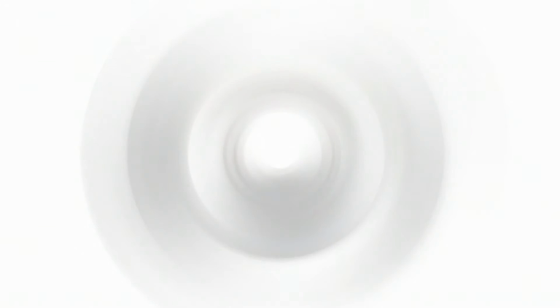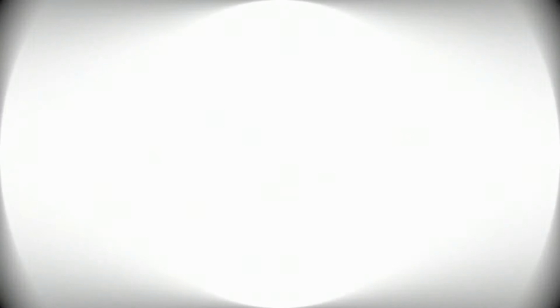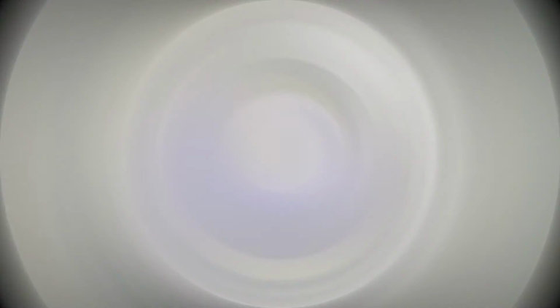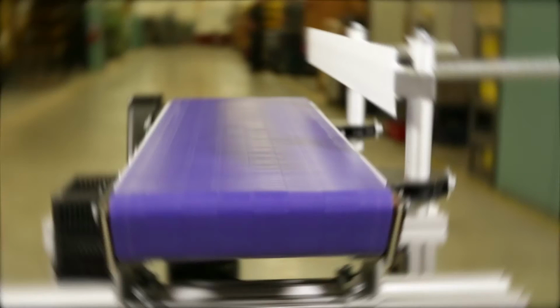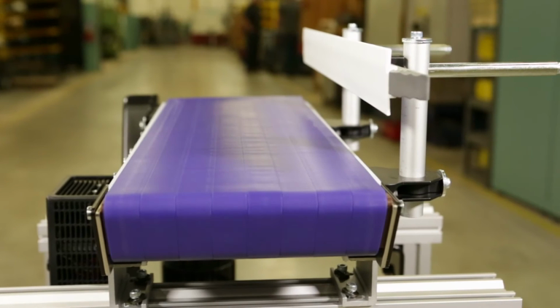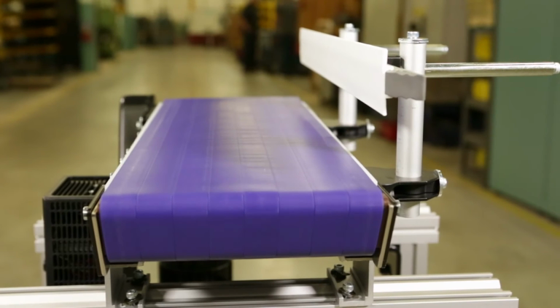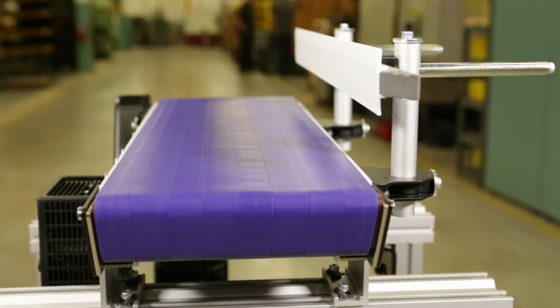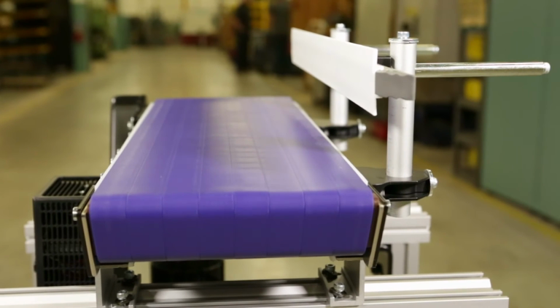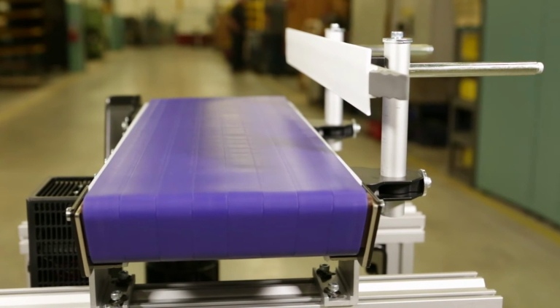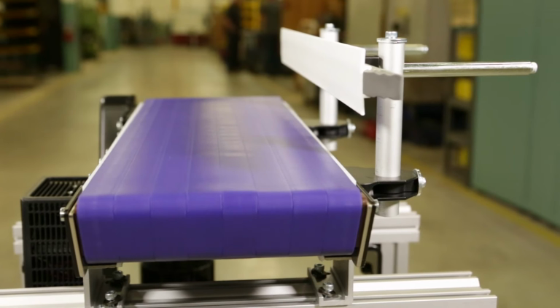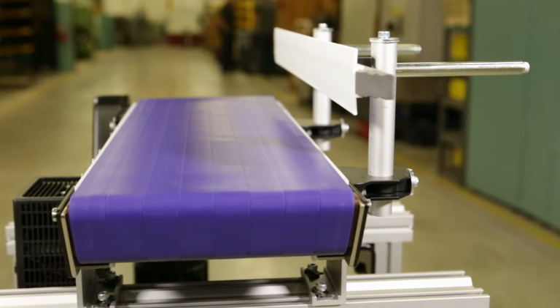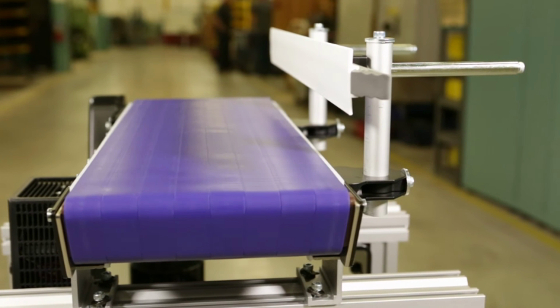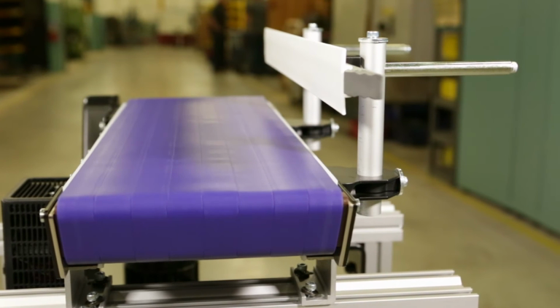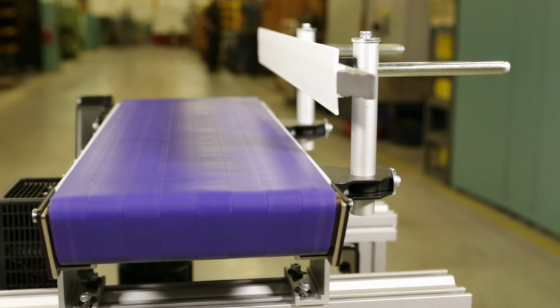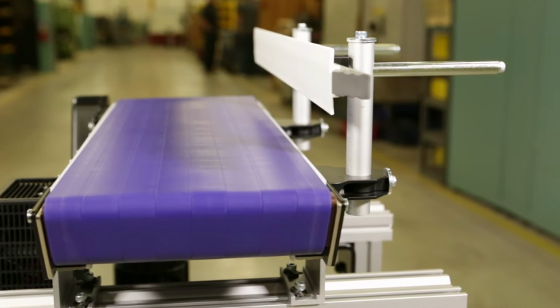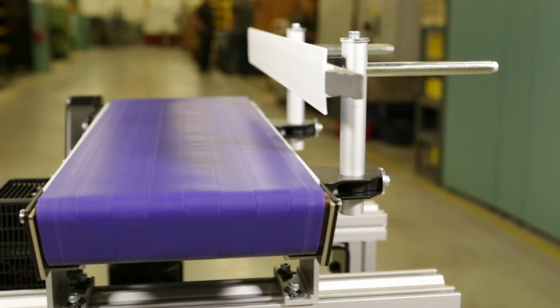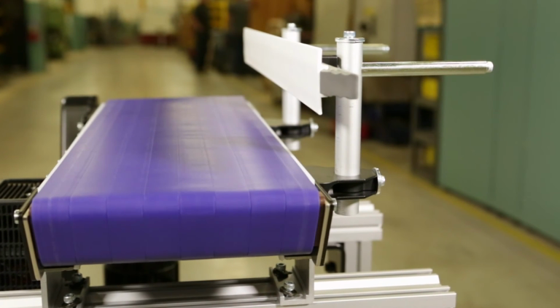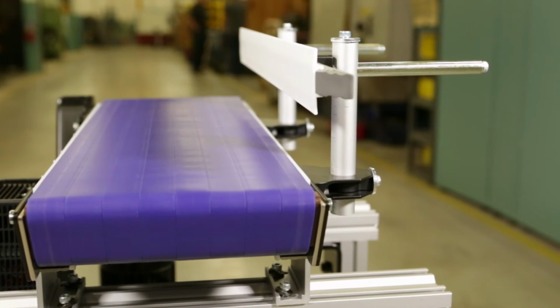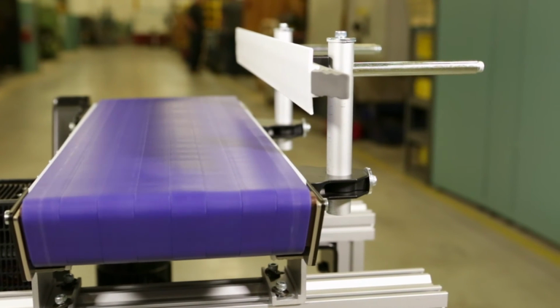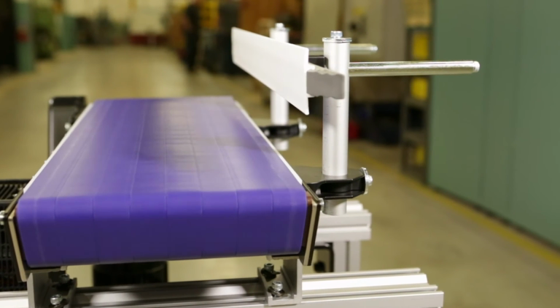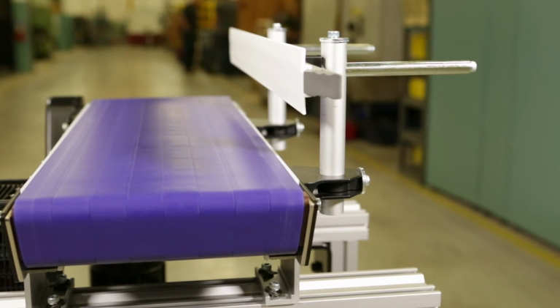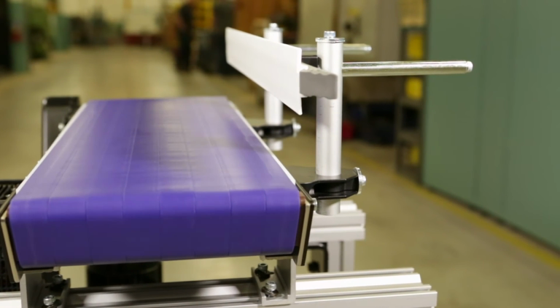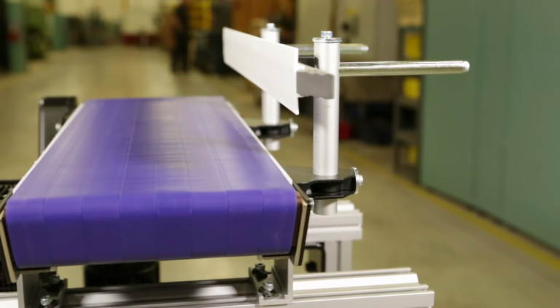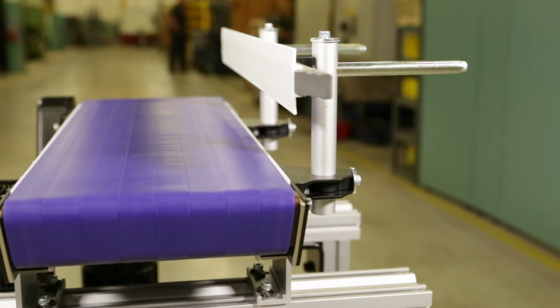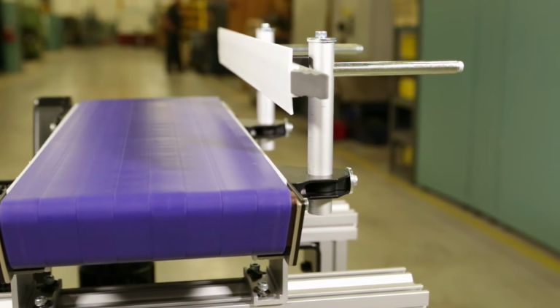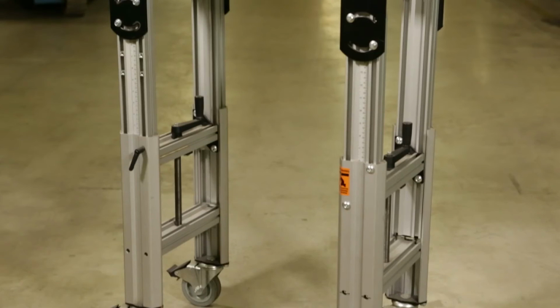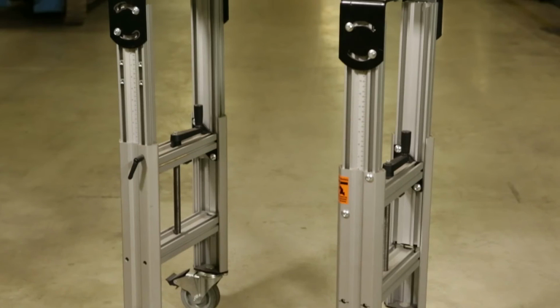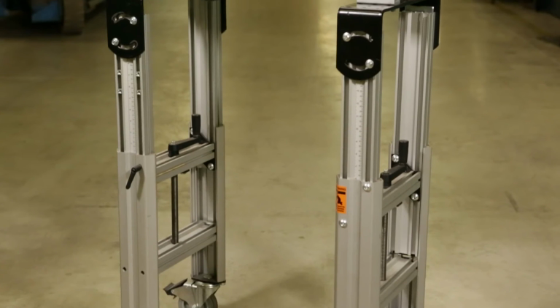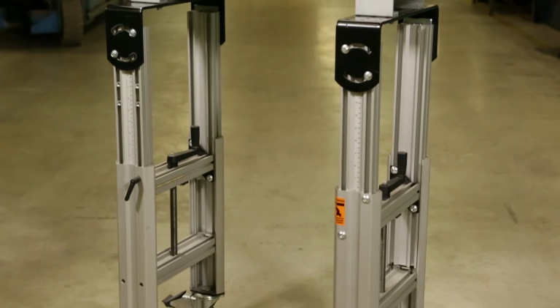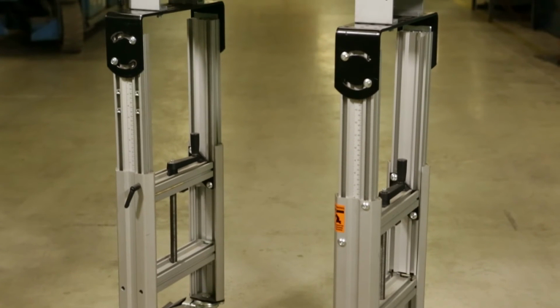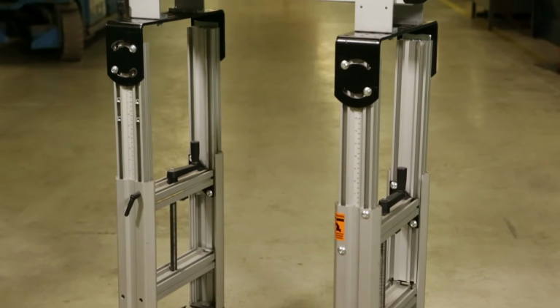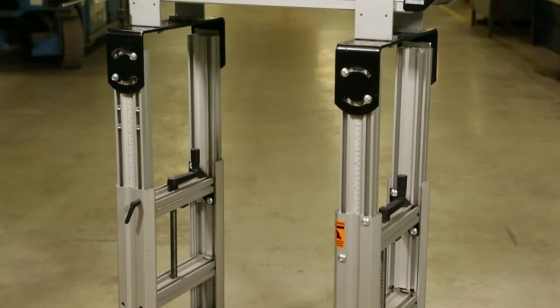Dorner's 2200 Series Conveyors are available with a variety of guiding options, stands, and accessories.